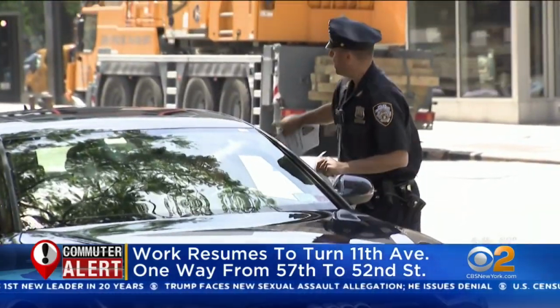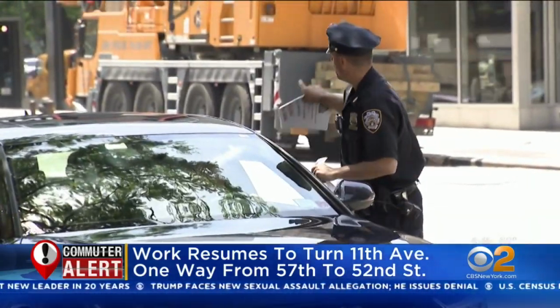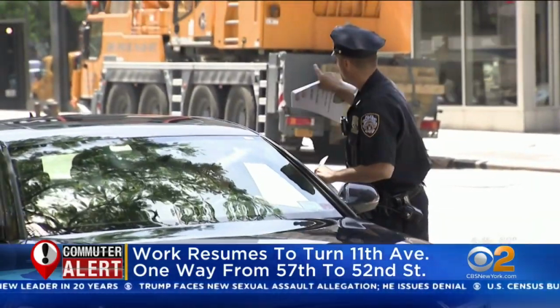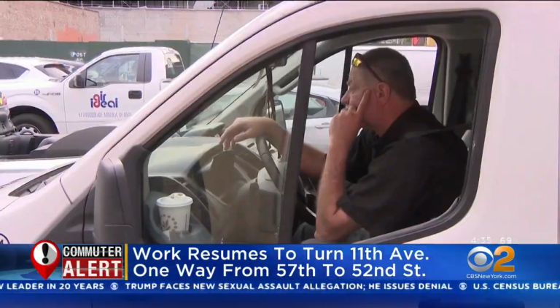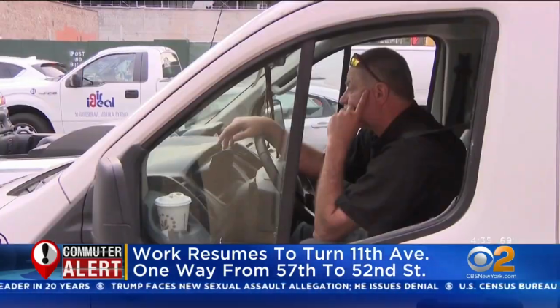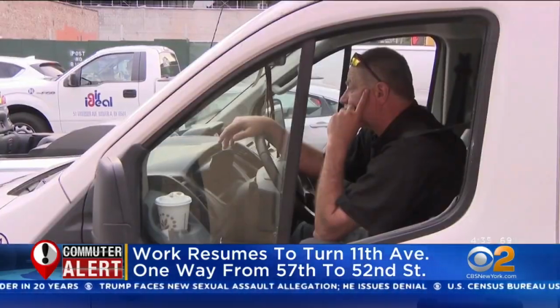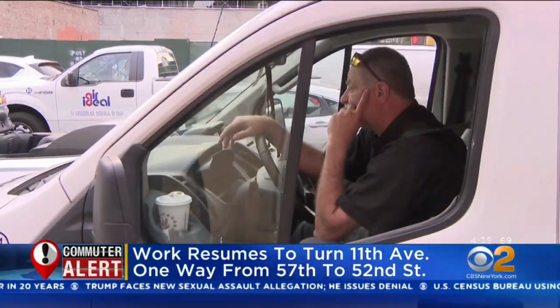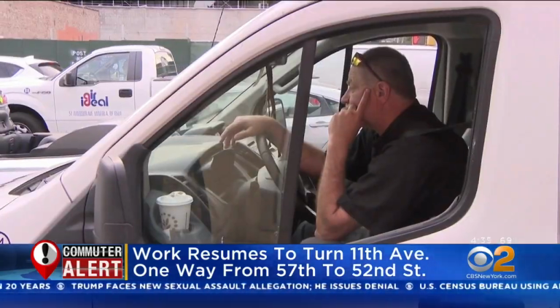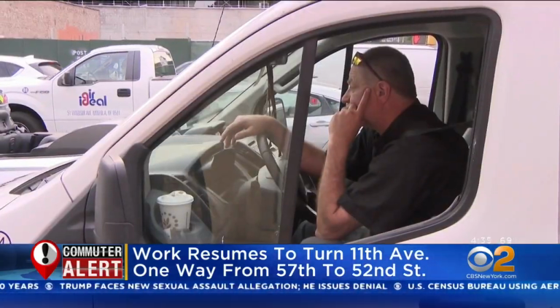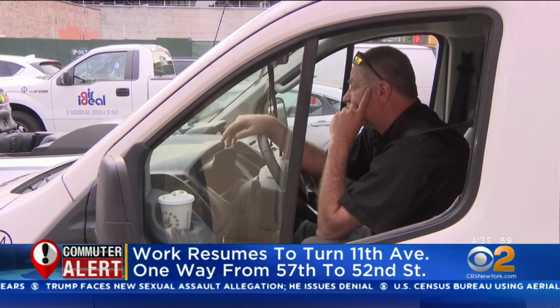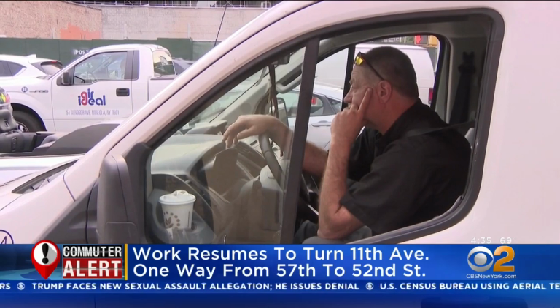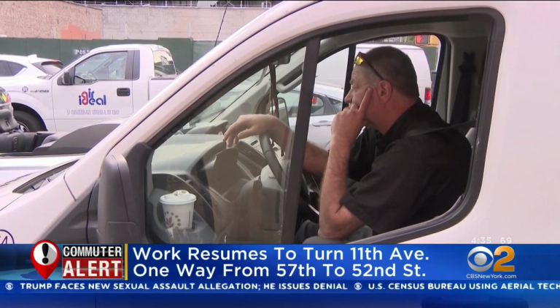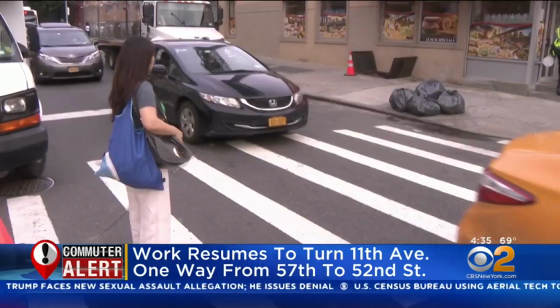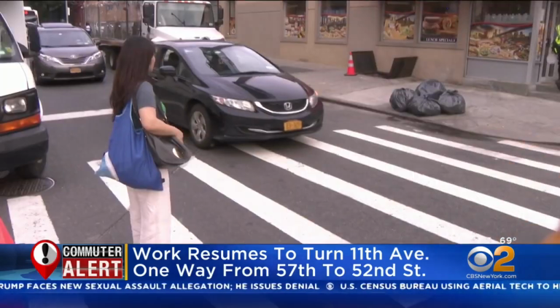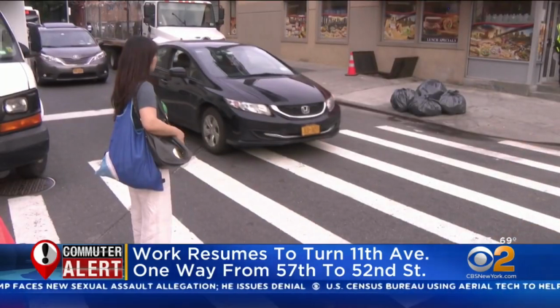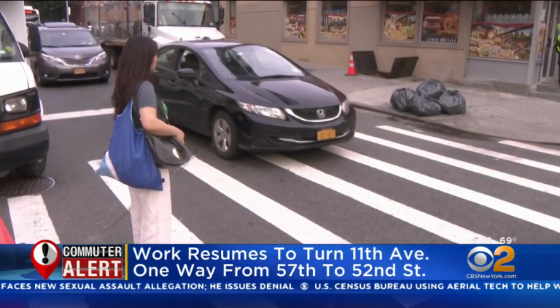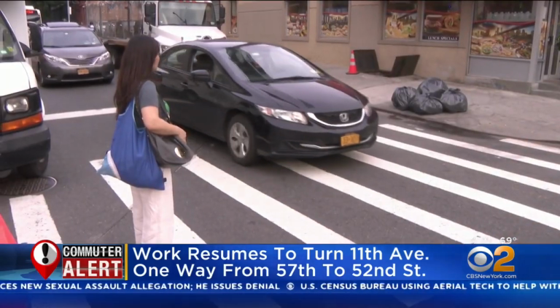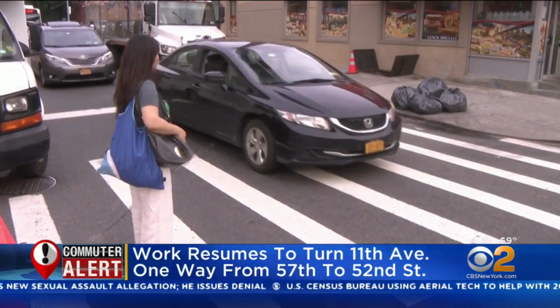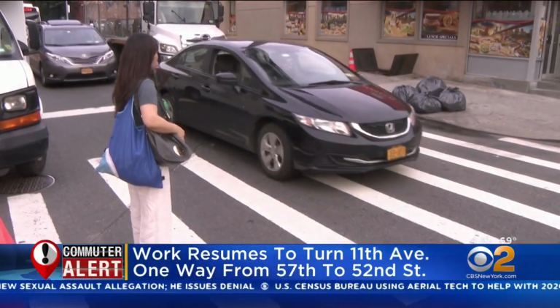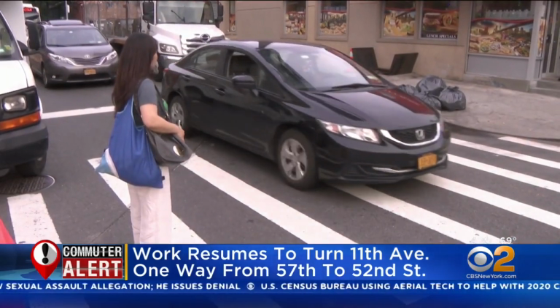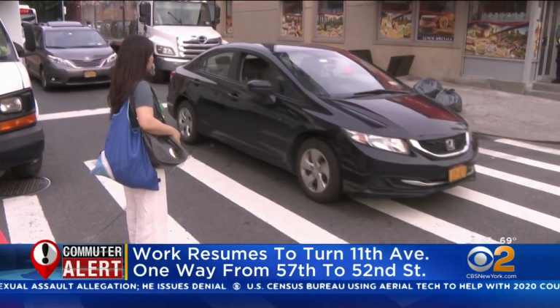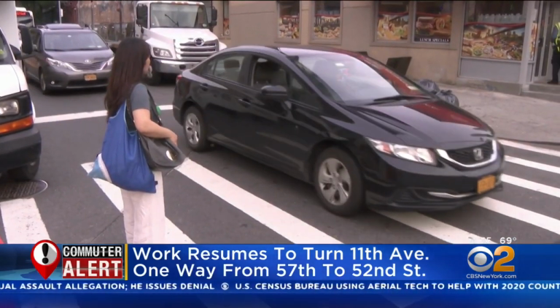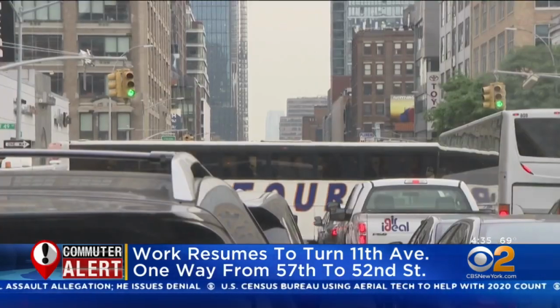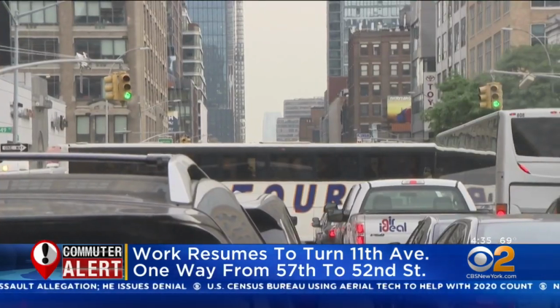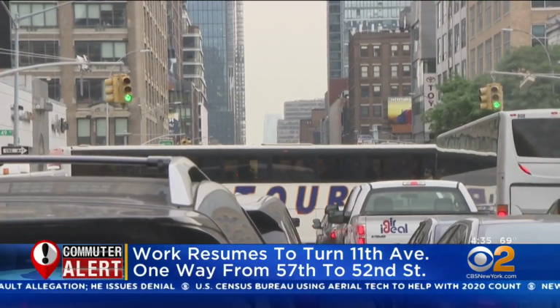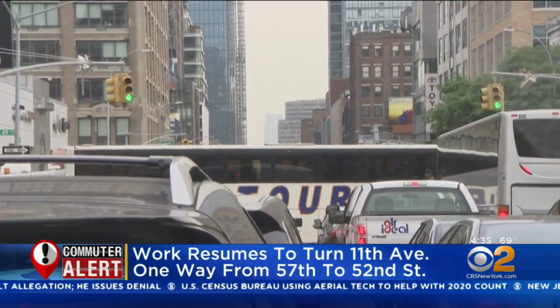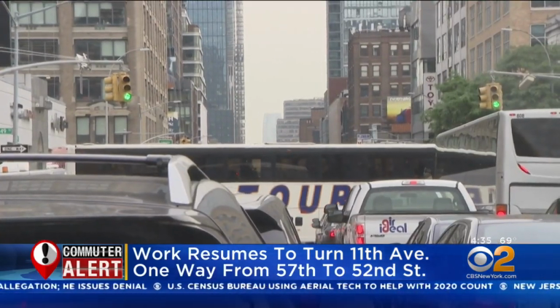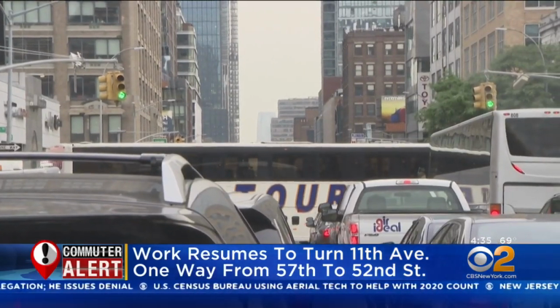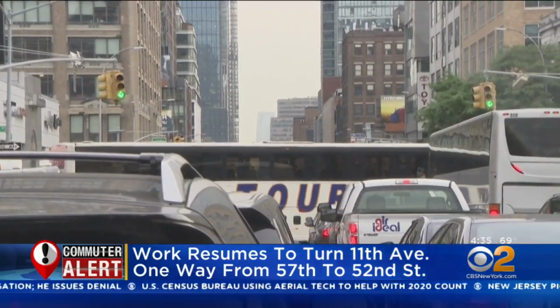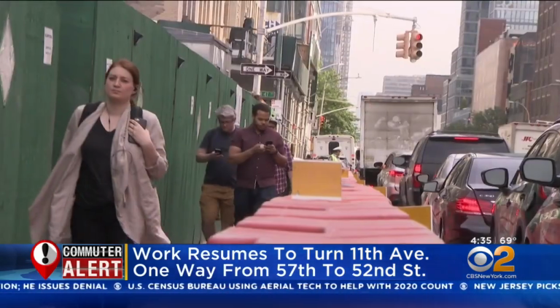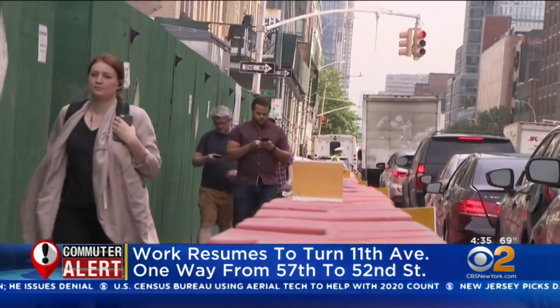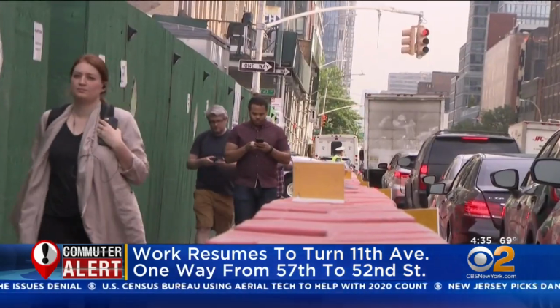When crews began the work a few weeks ago, drivers were confused — some even ticketed, many taken by surprise.